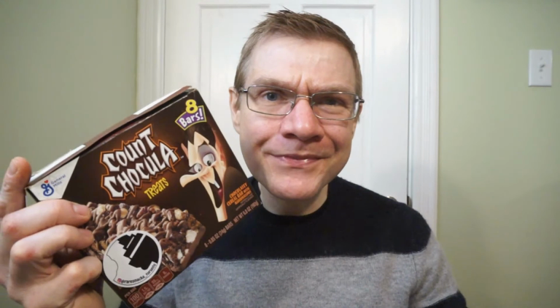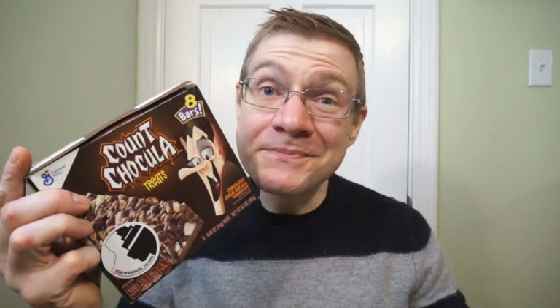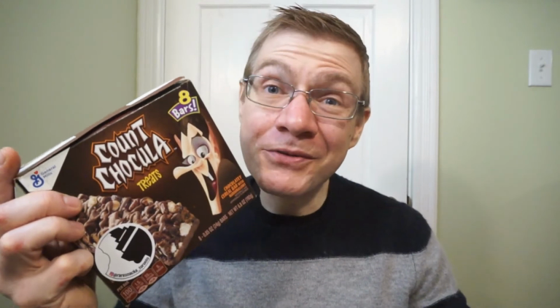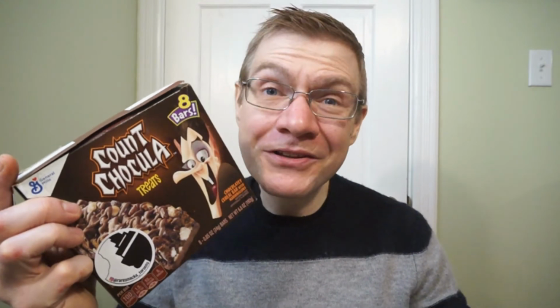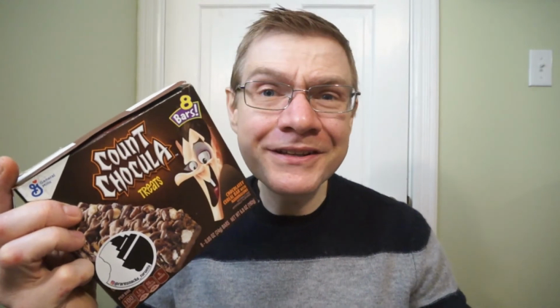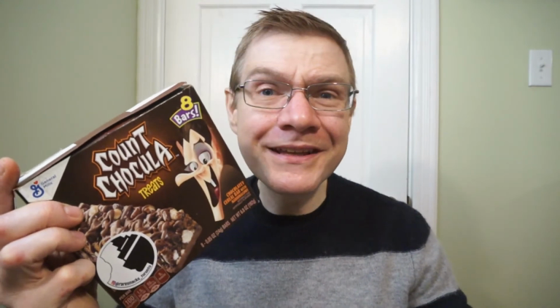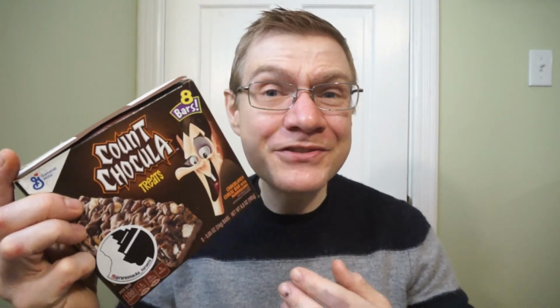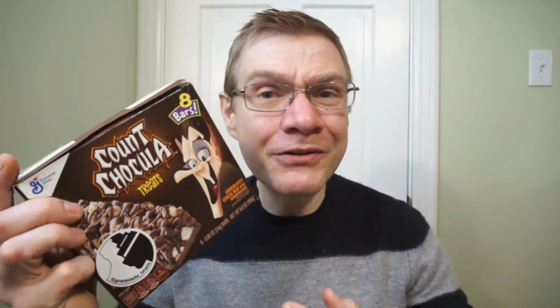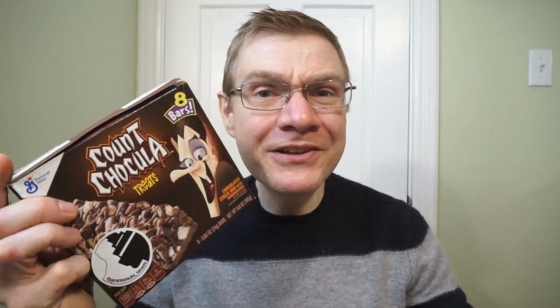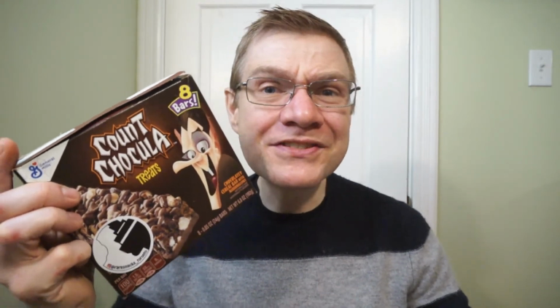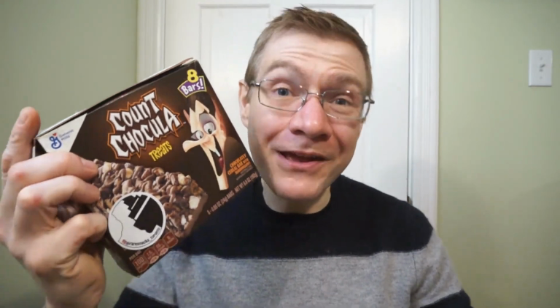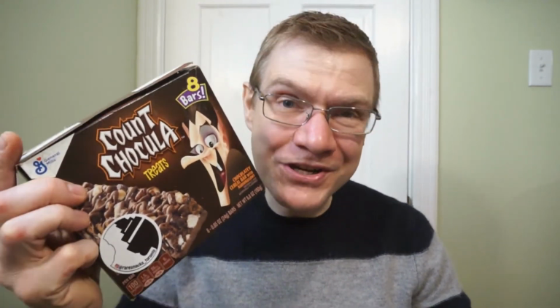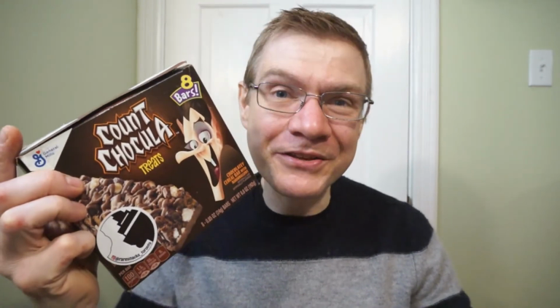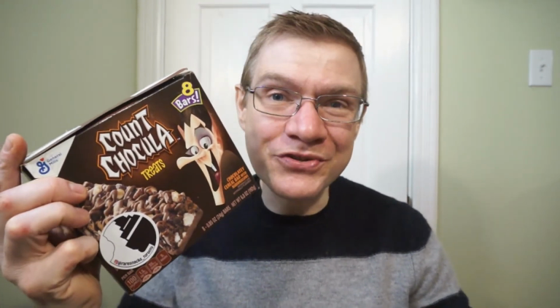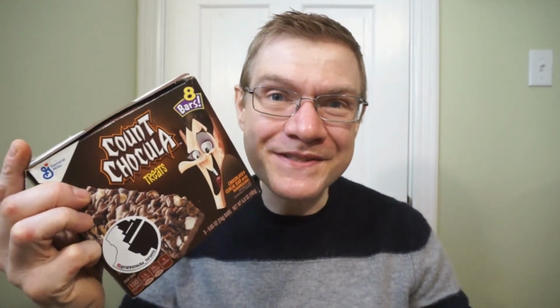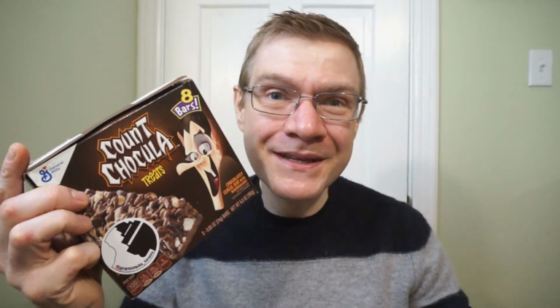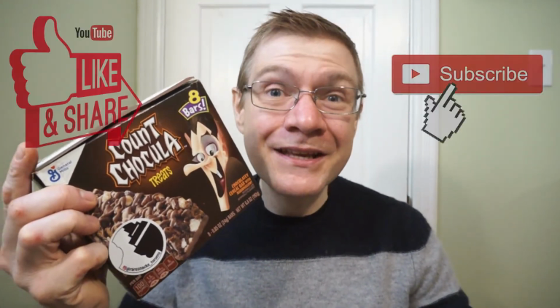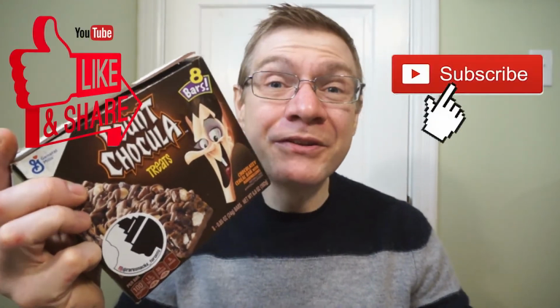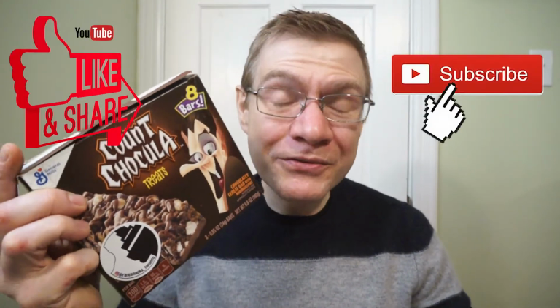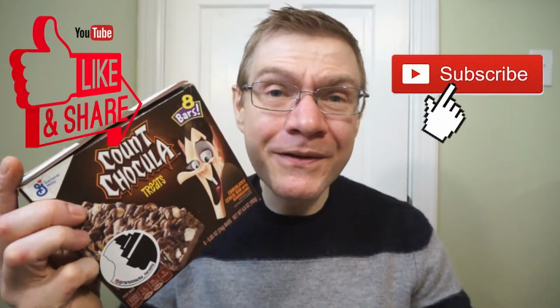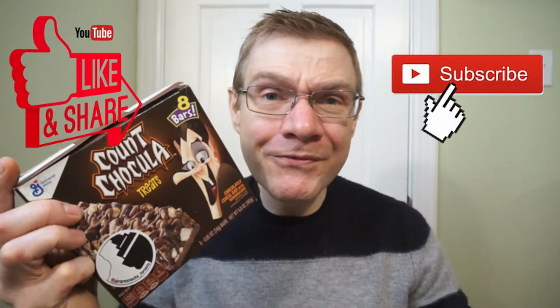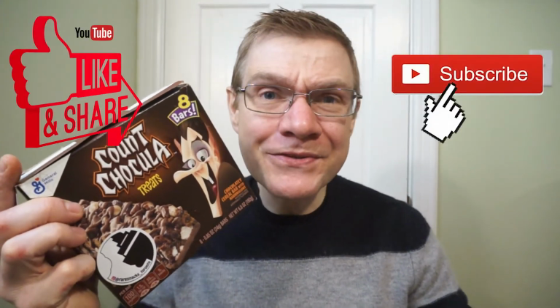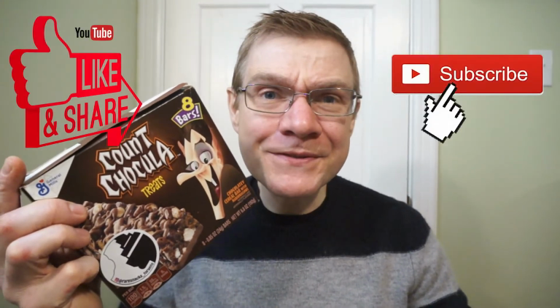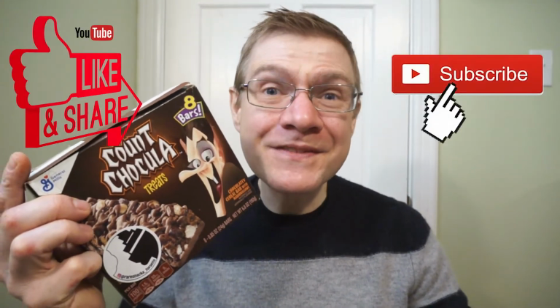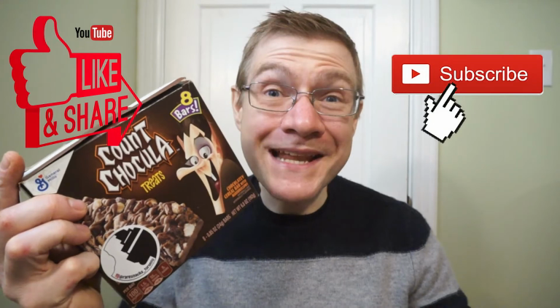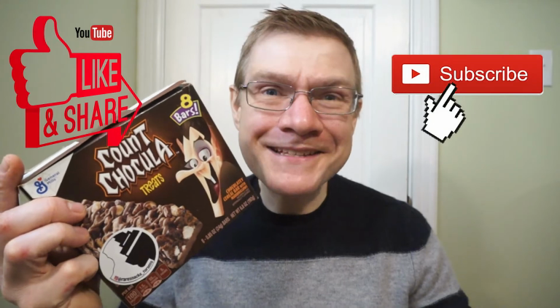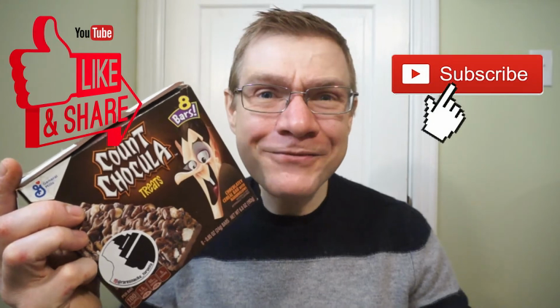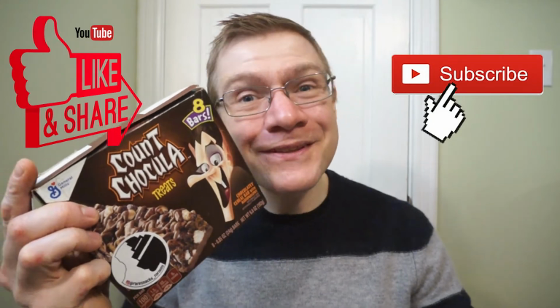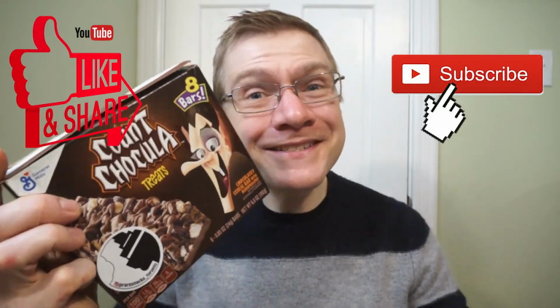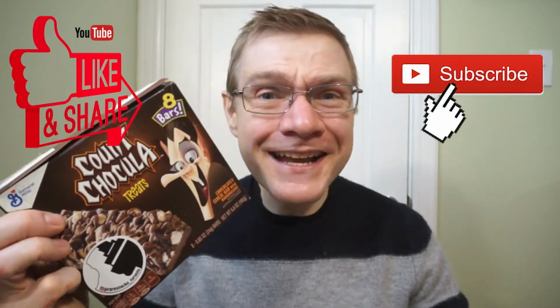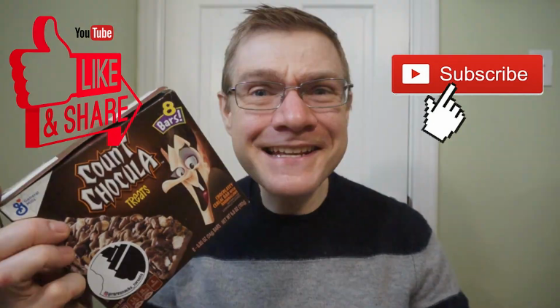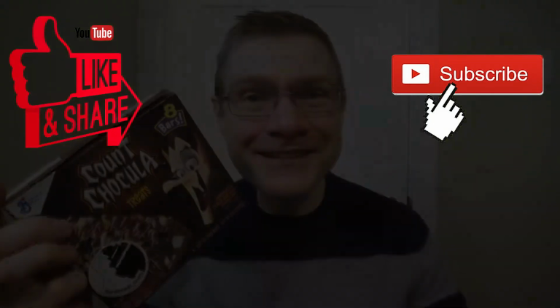It's been a quick look at General Mills Count Chocula Treats. Another quick run of reviews. Snack safe. See you guys next time.